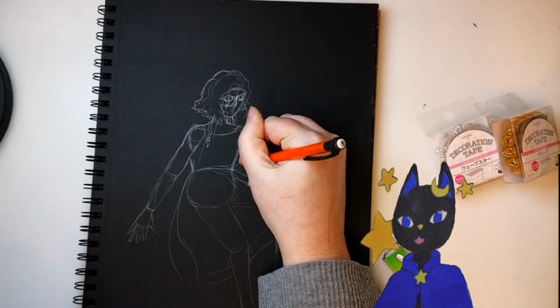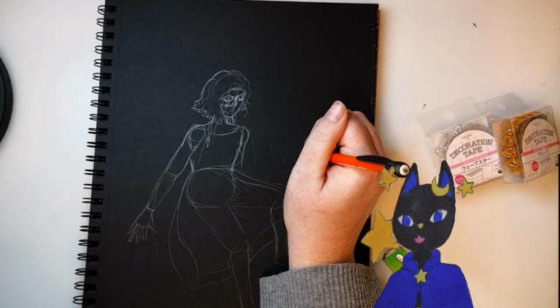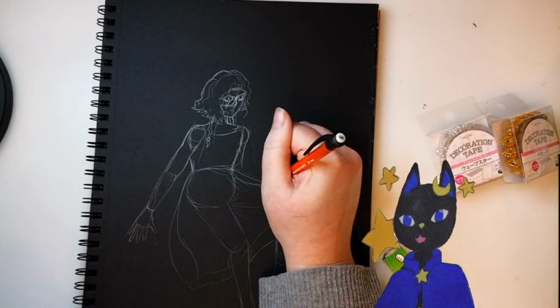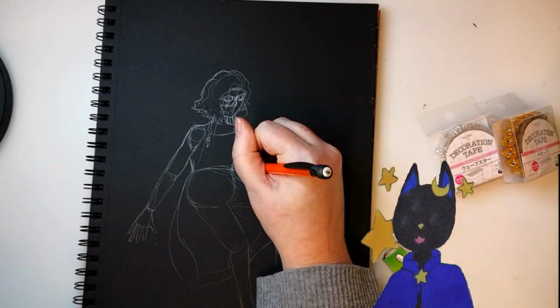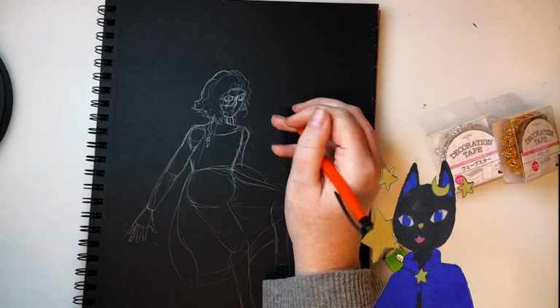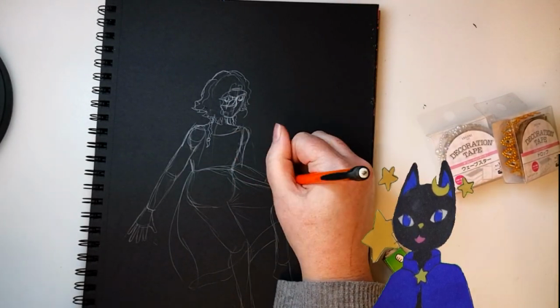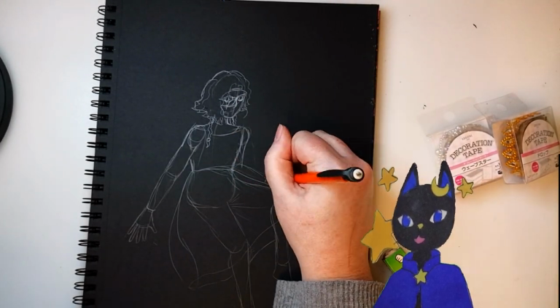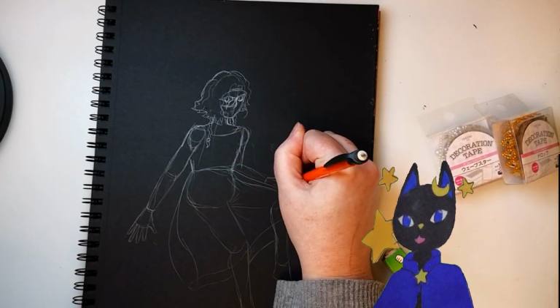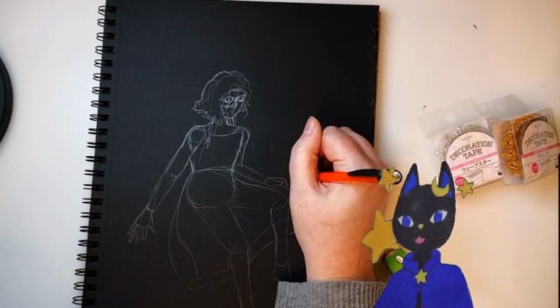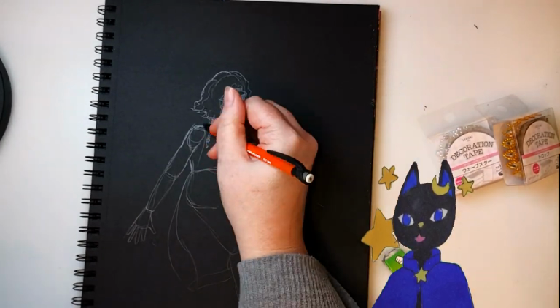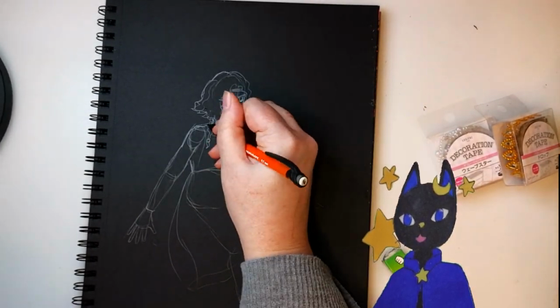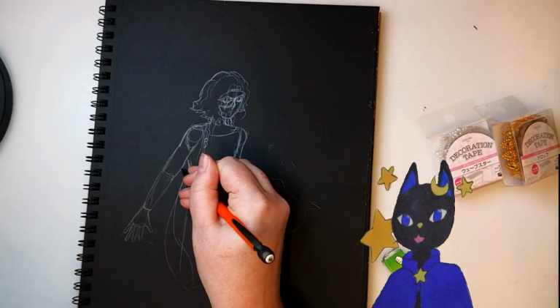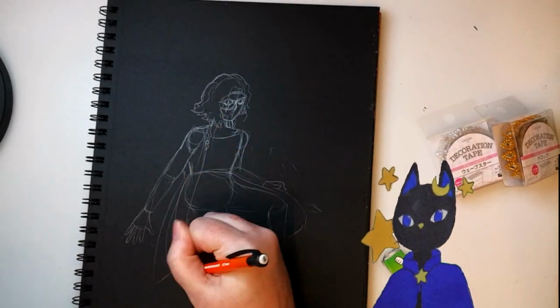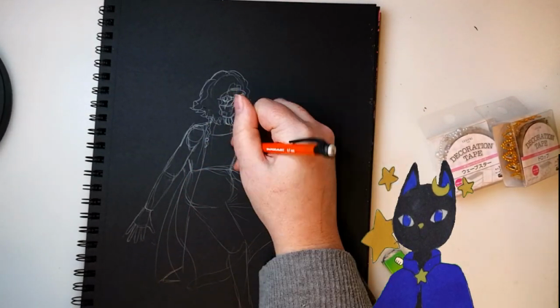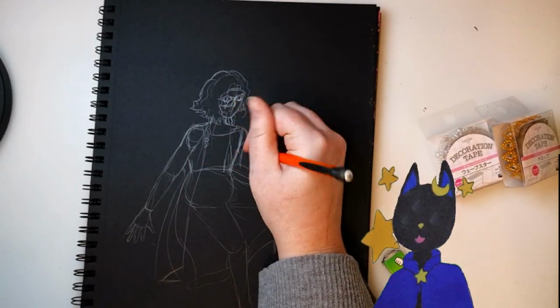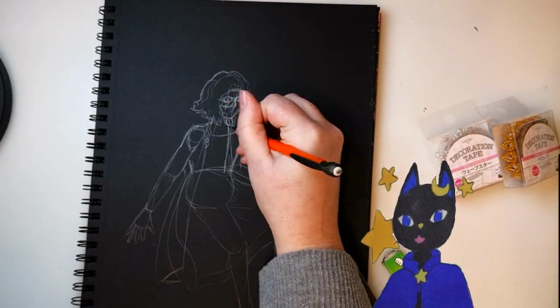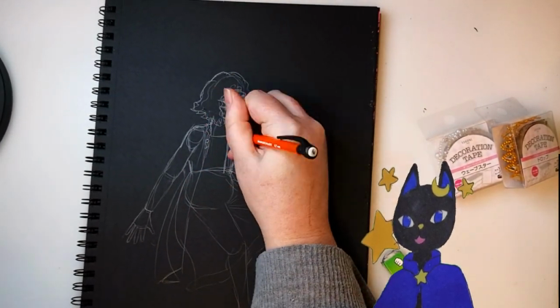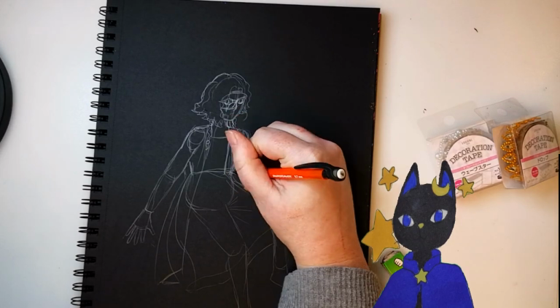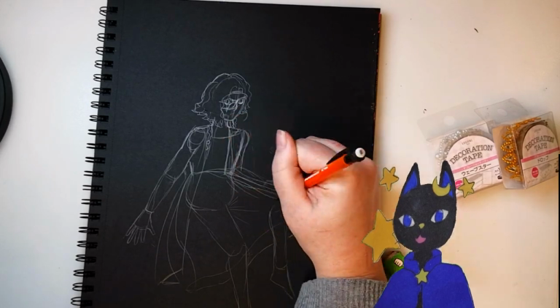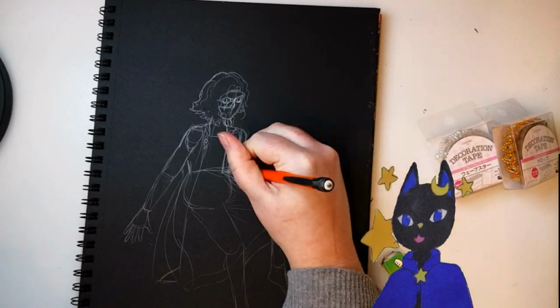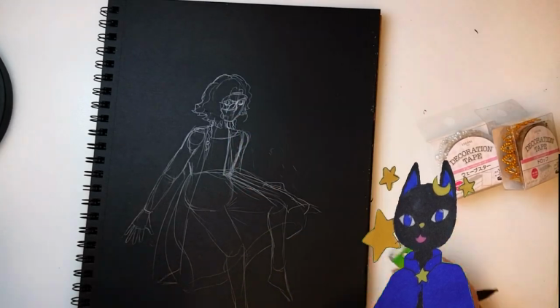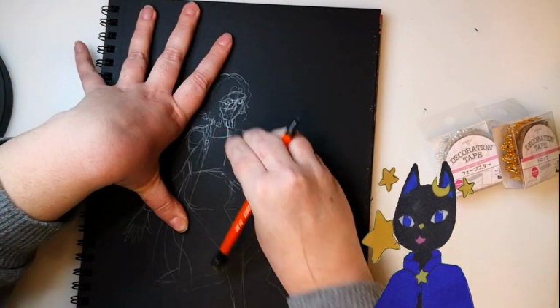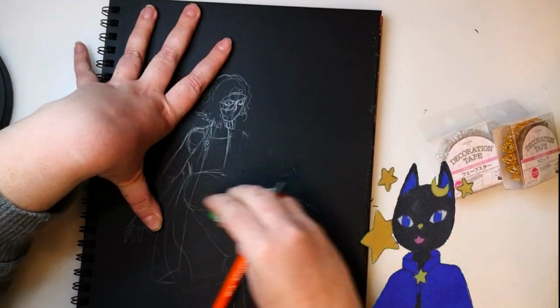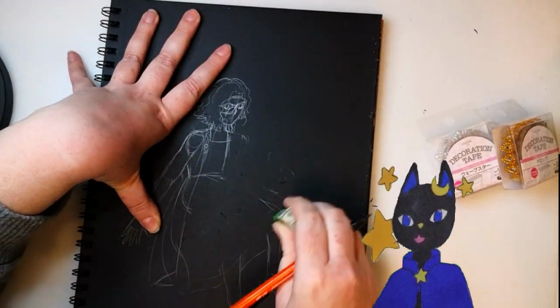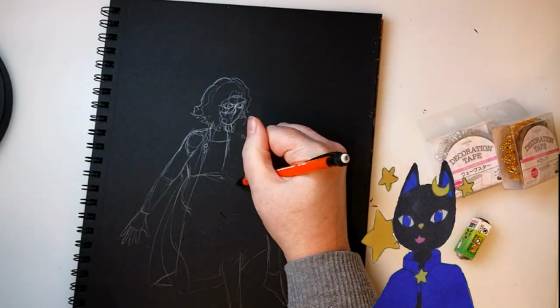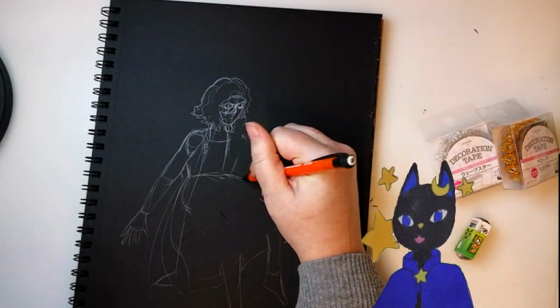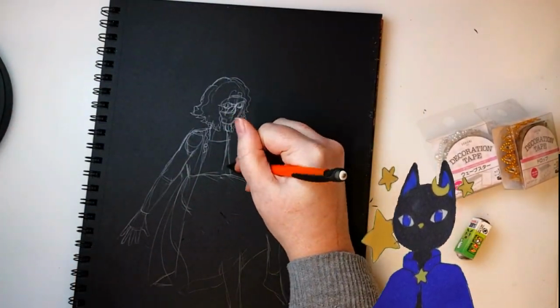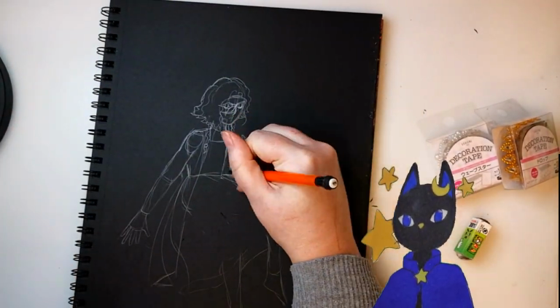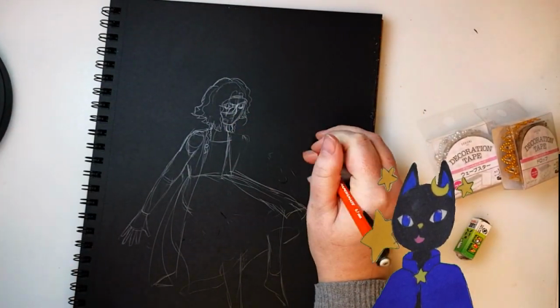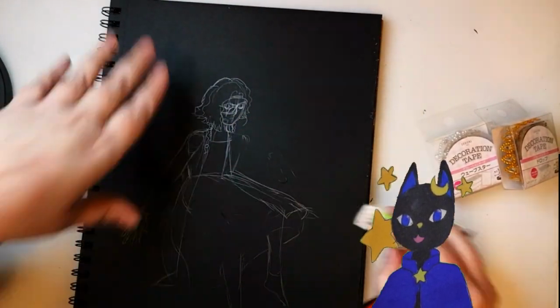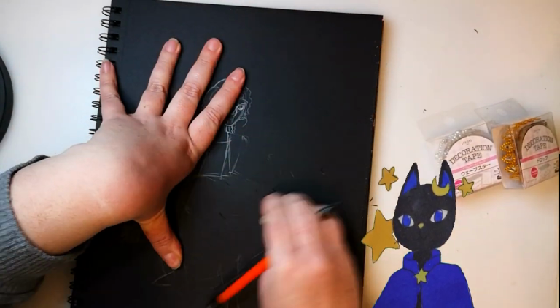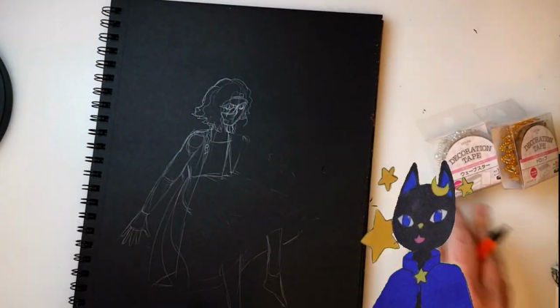I'm very glad the pencil is showing up nicely on video. I could see it fine, but the graphite shine makes it a lot easier to see on camera.